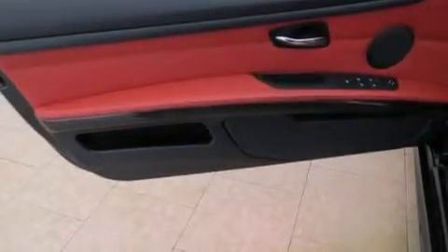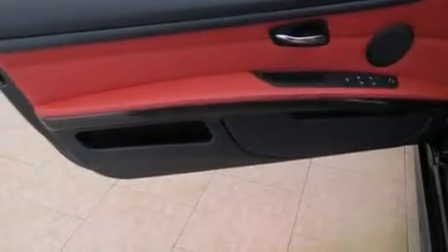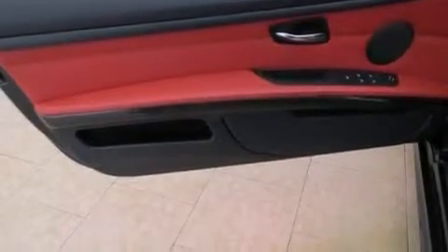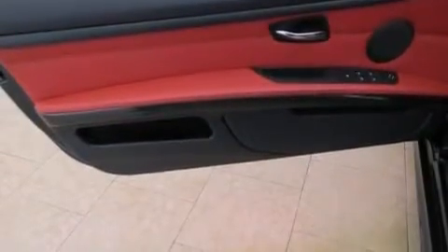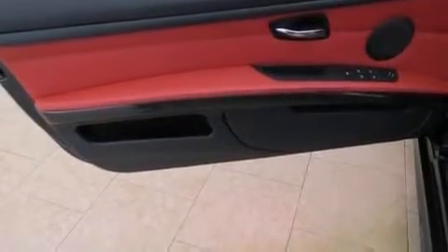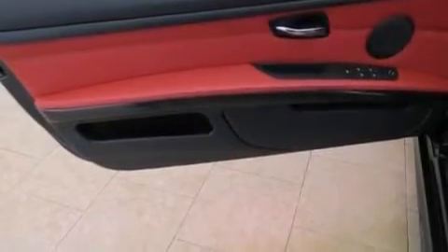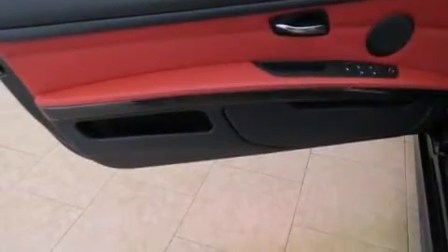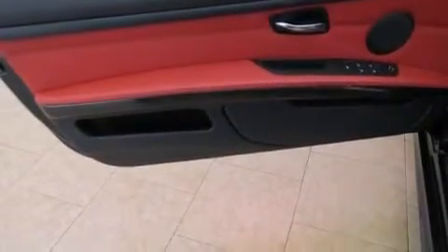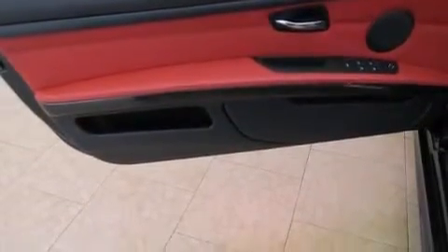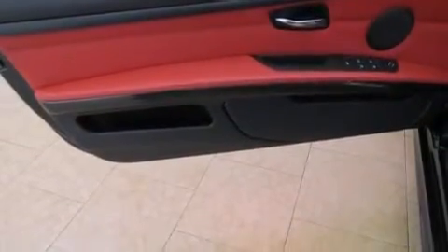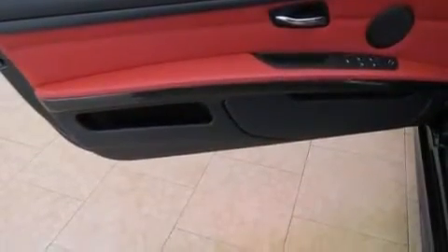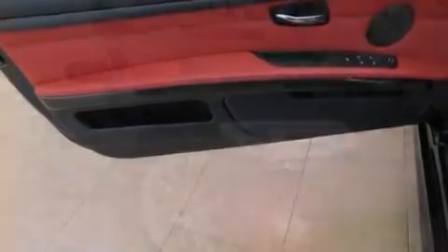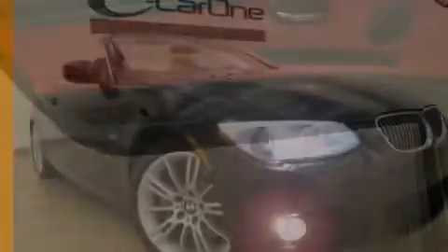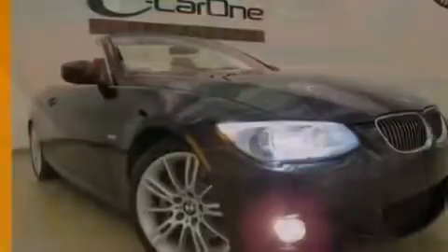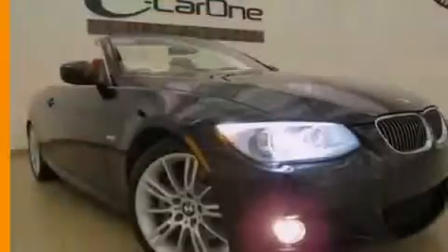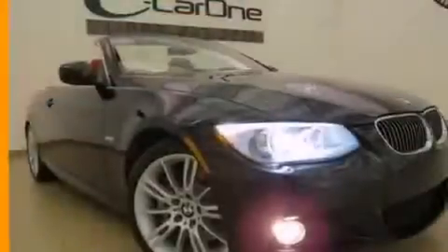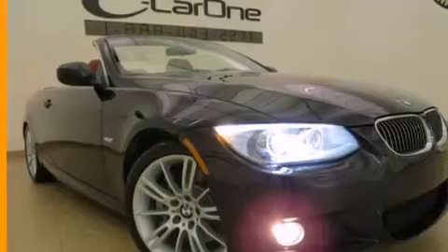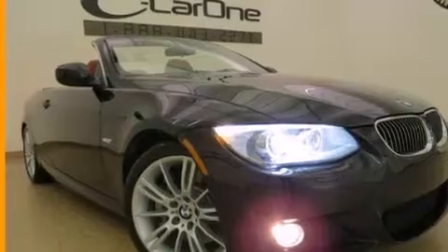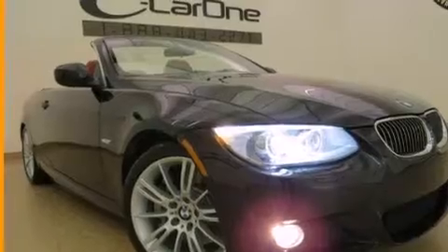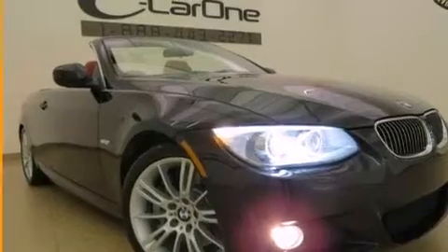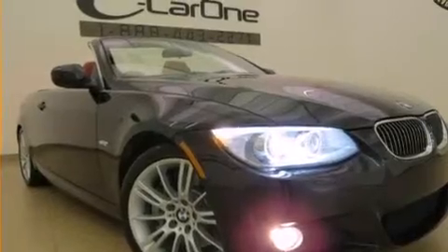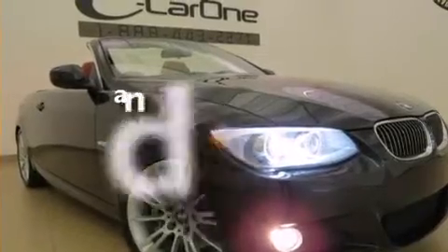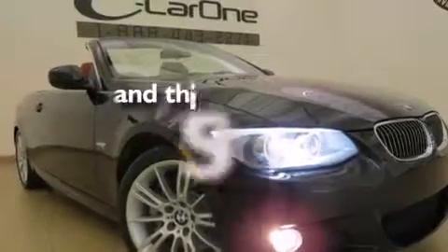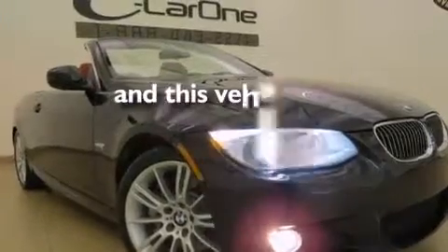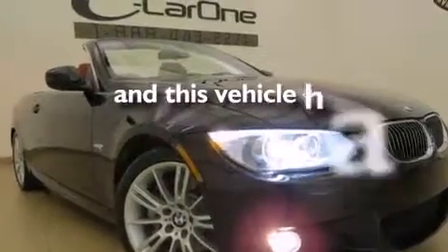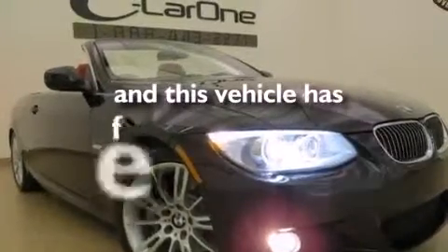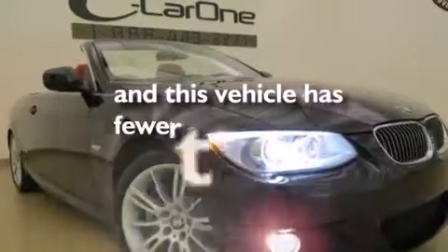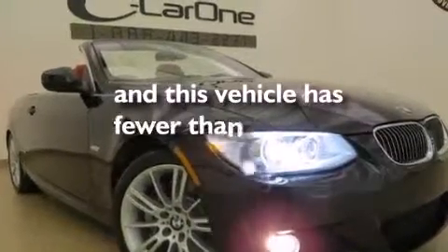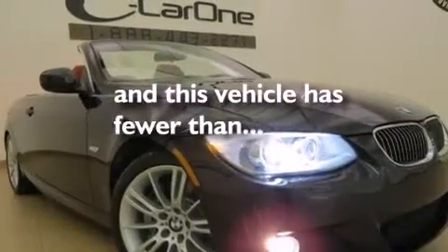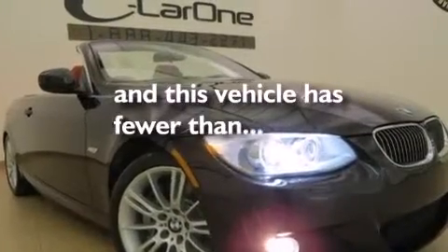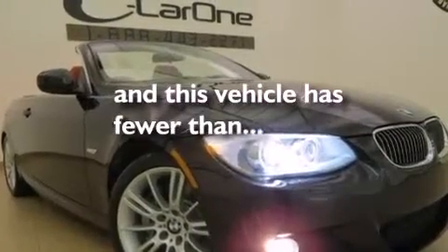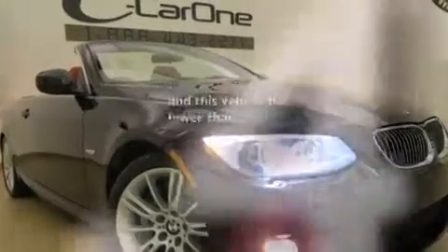Additional features include air conditioning with automatic climate control, cruise control, and this vehicle has fewer than 22,000 miles on the odometer.